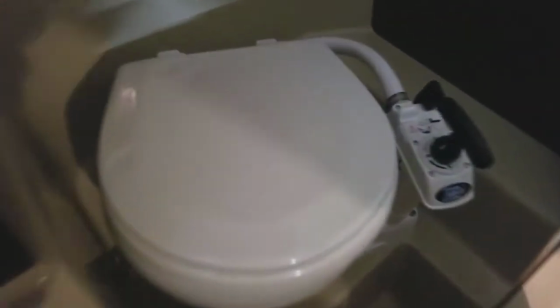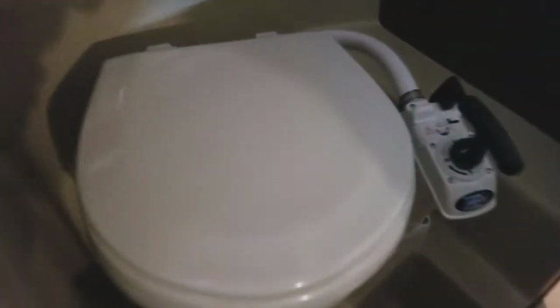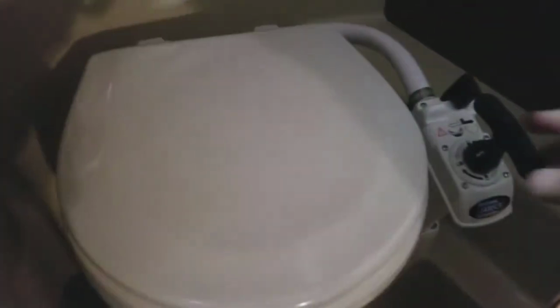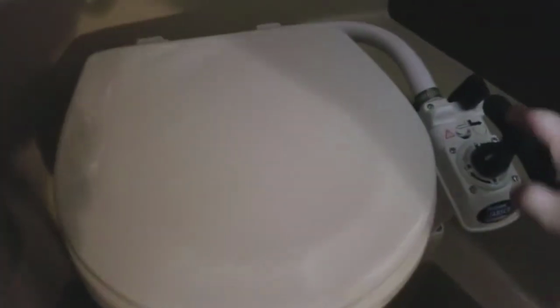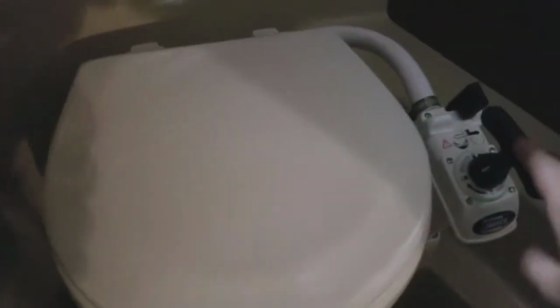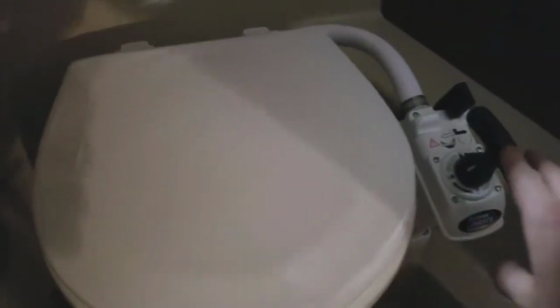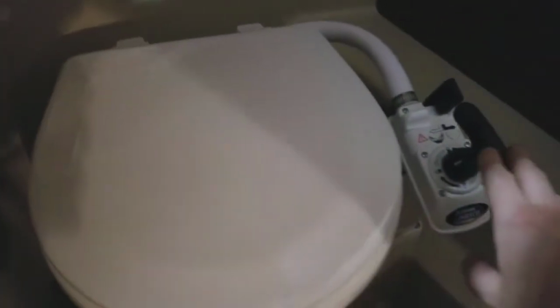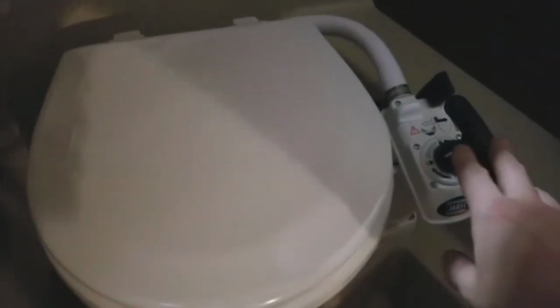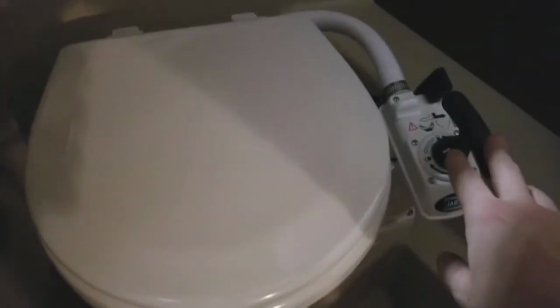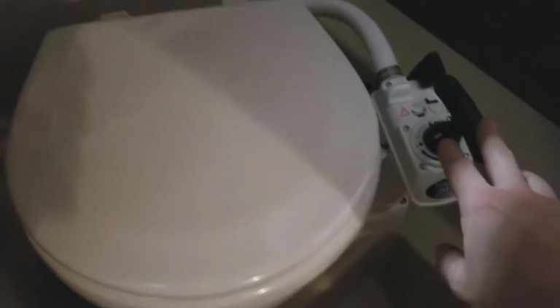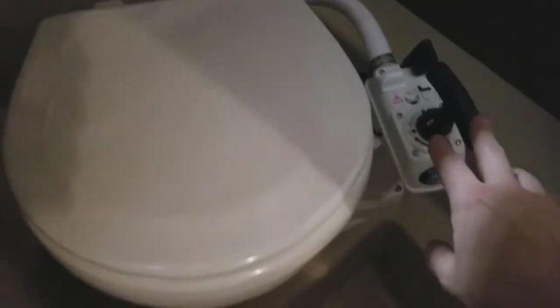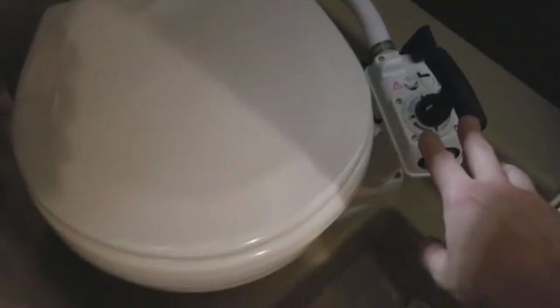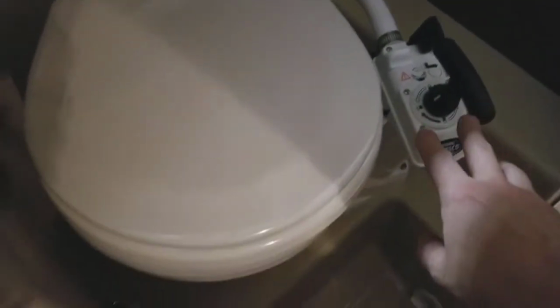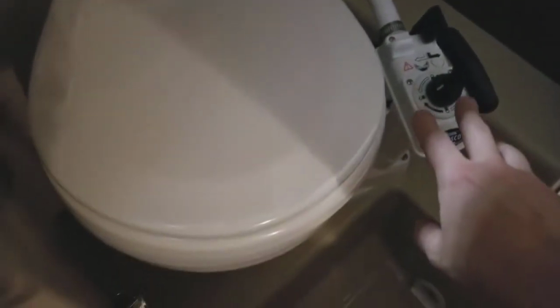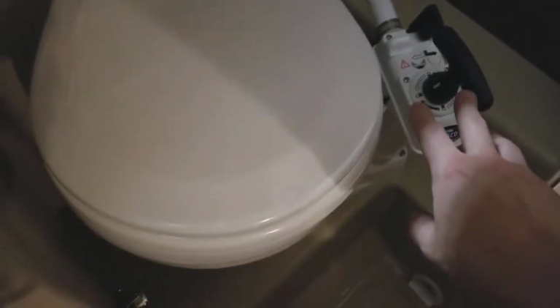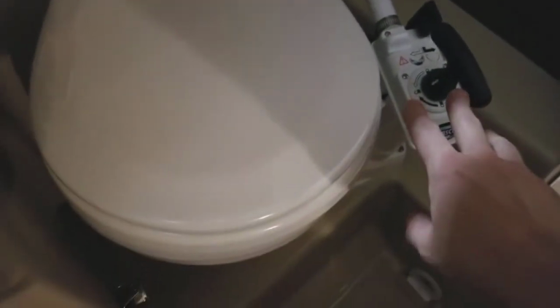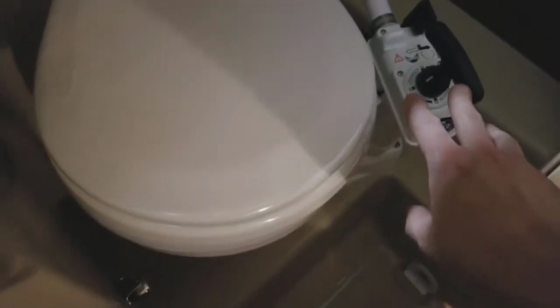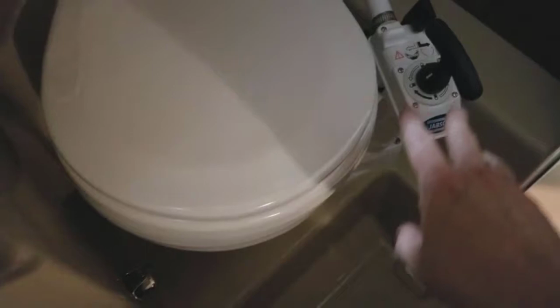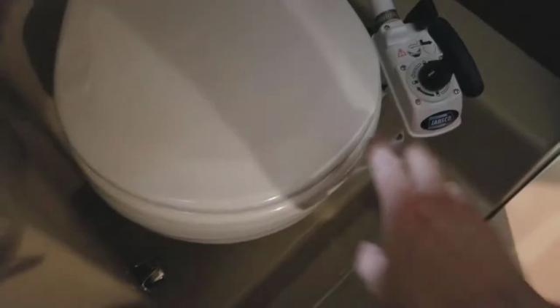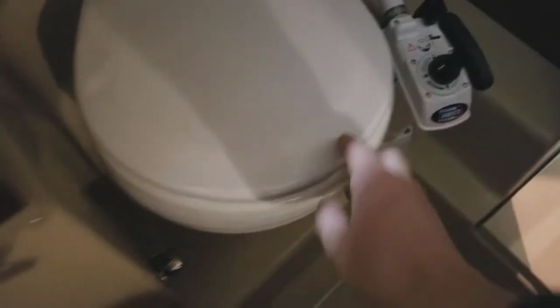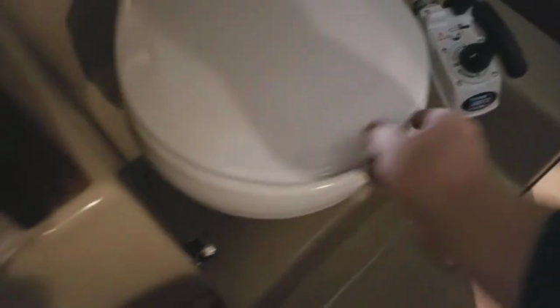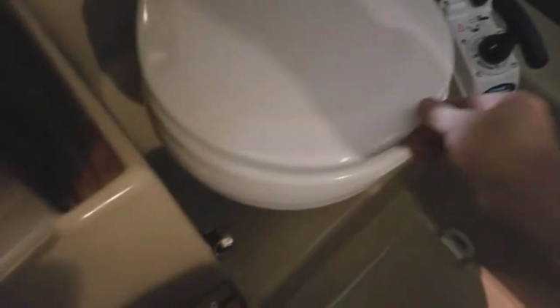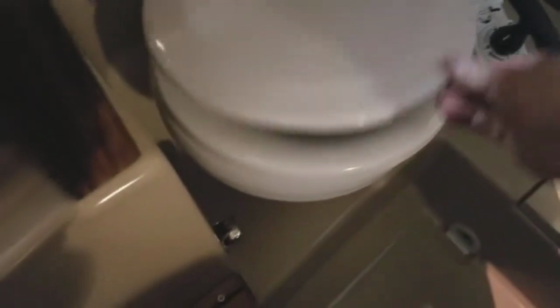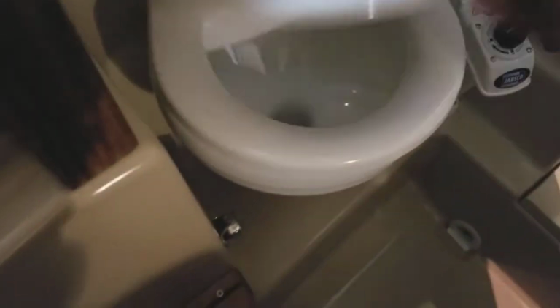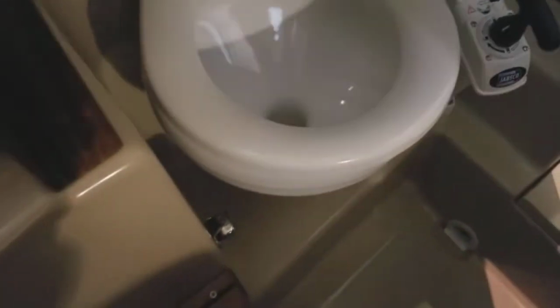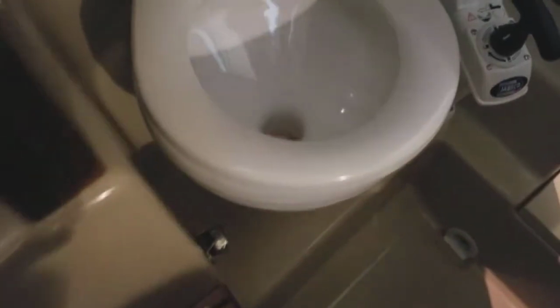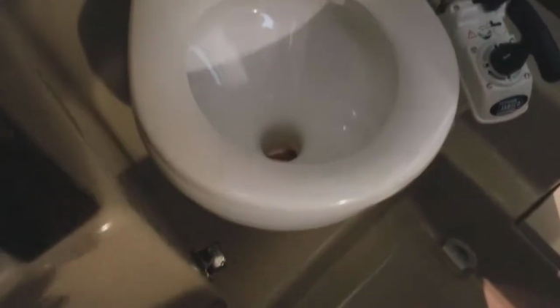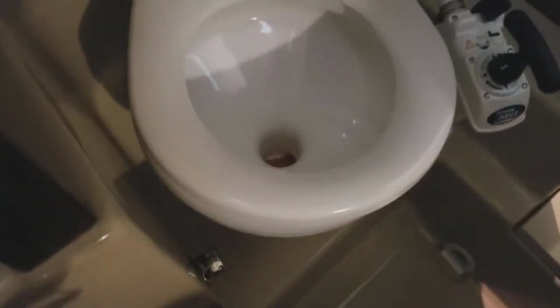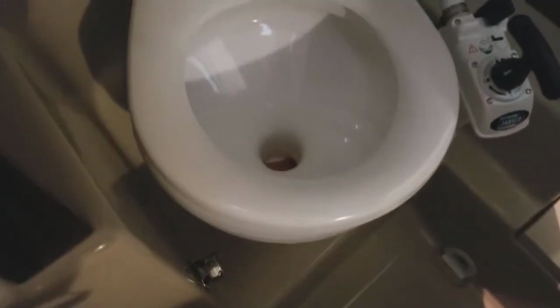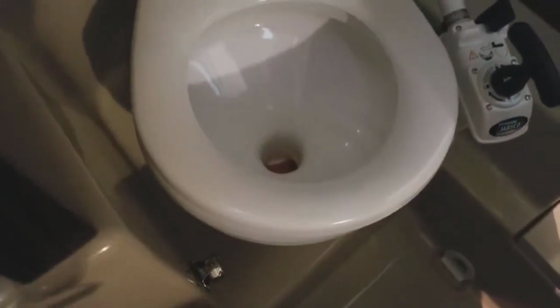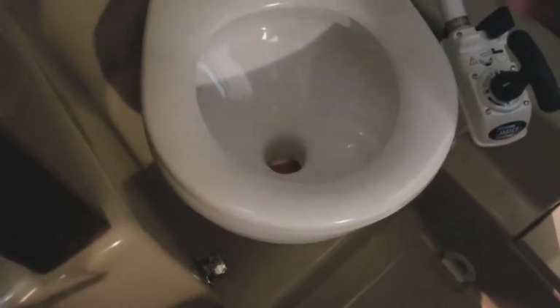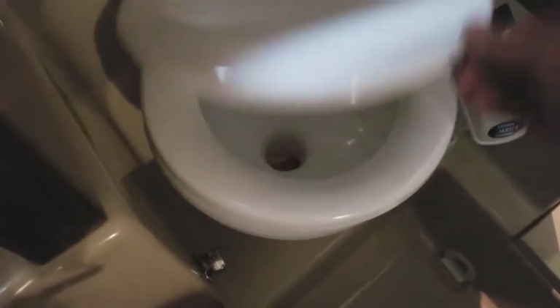He's in a remote control toilet. Oh dear God, that scared me.